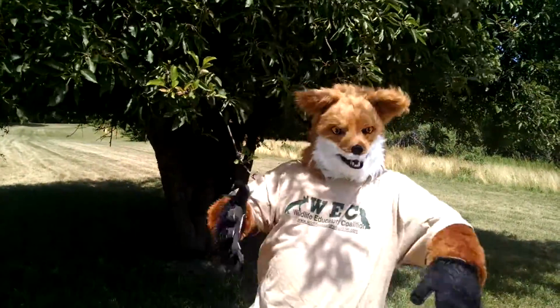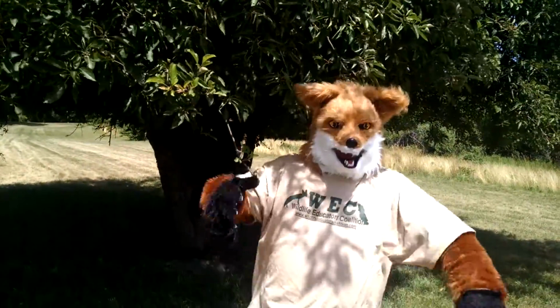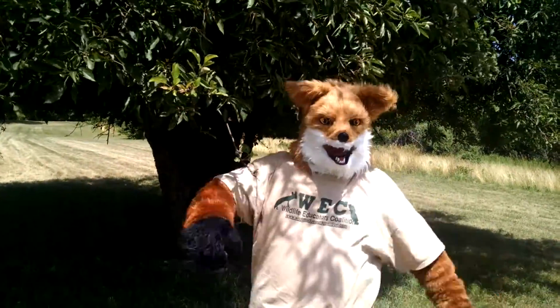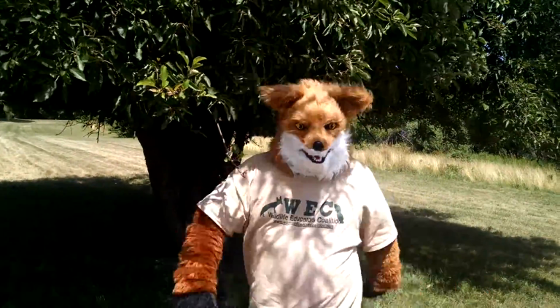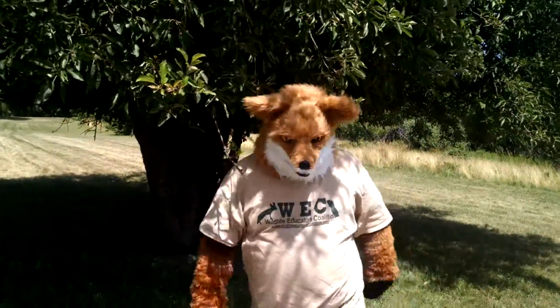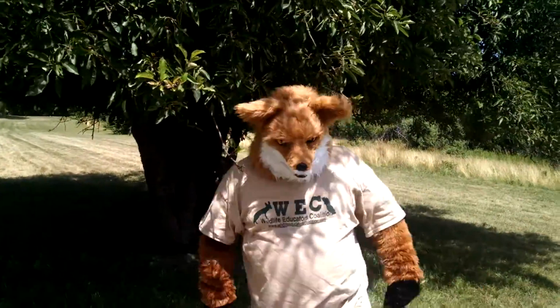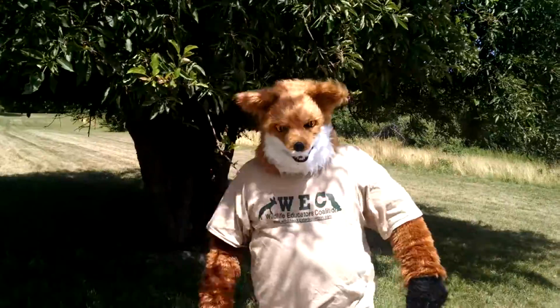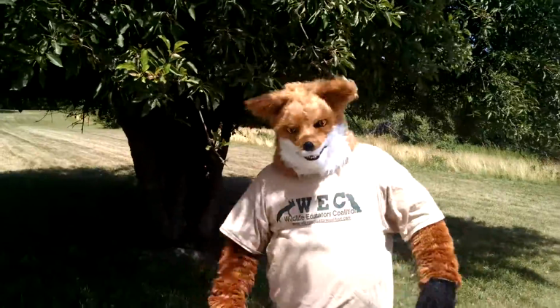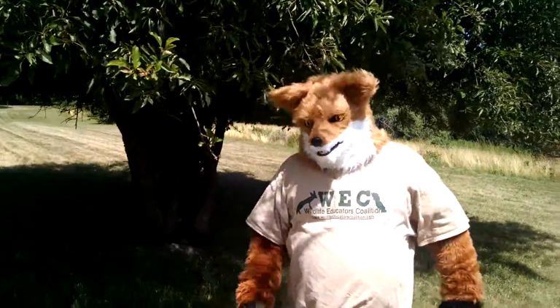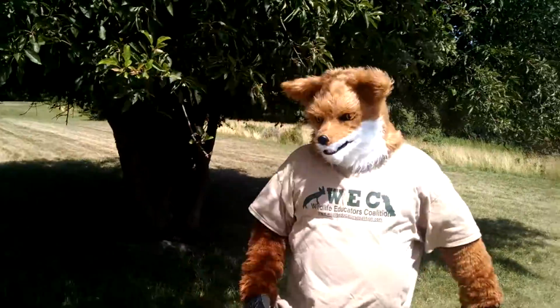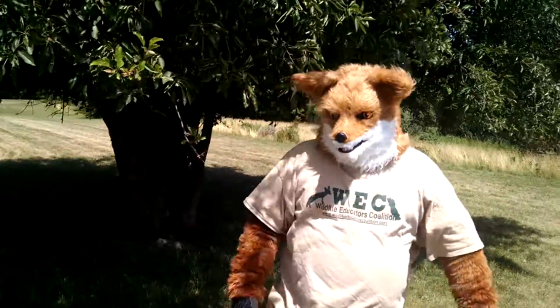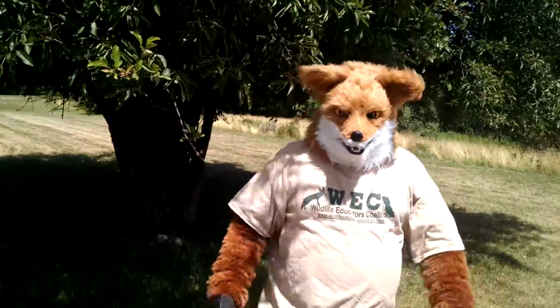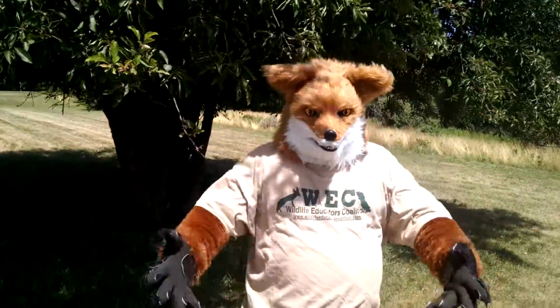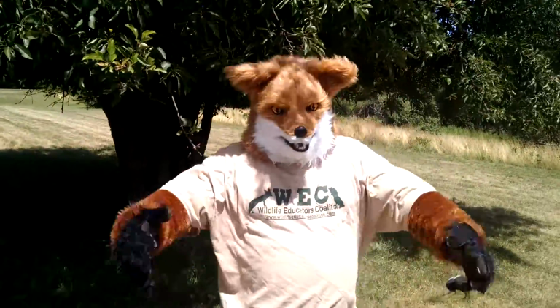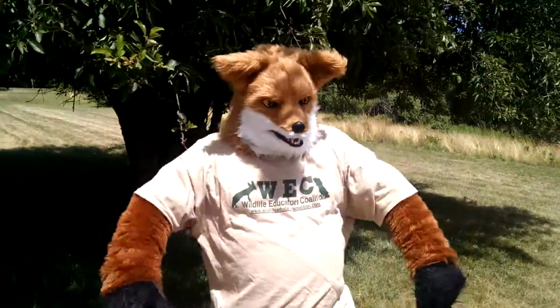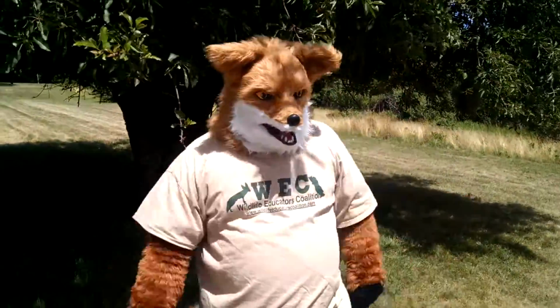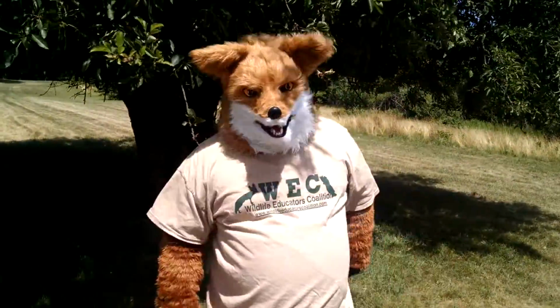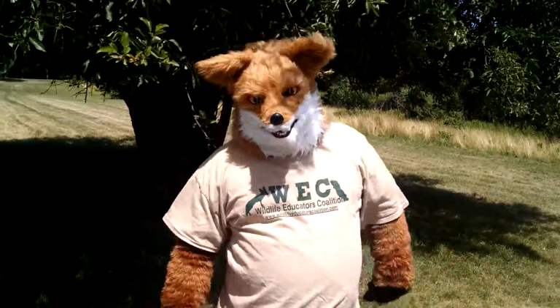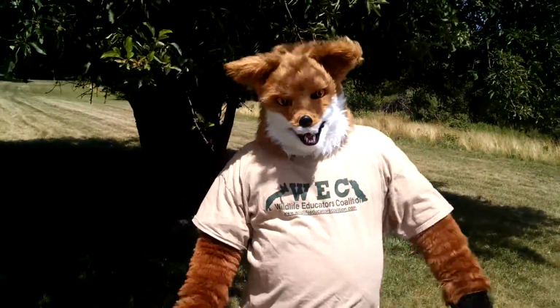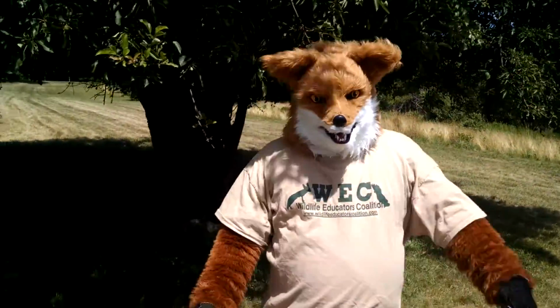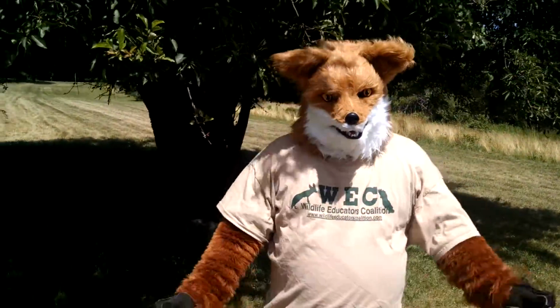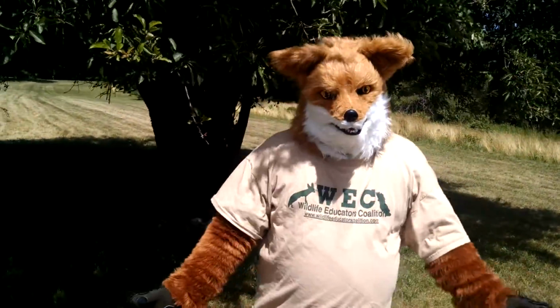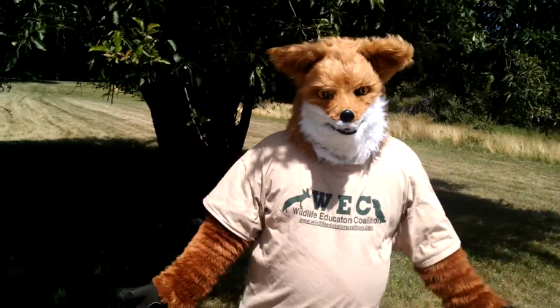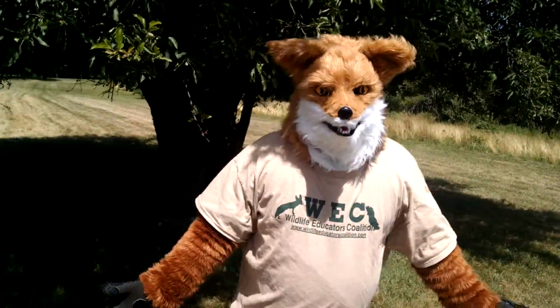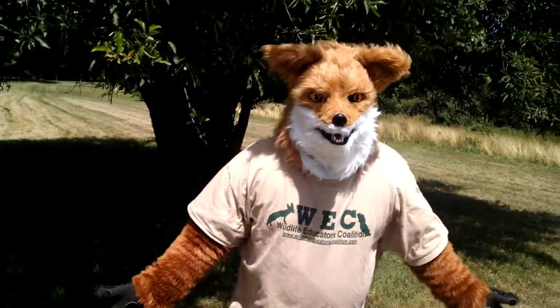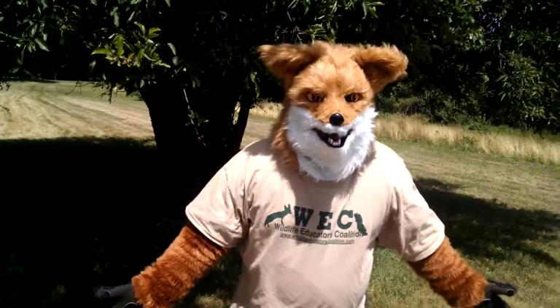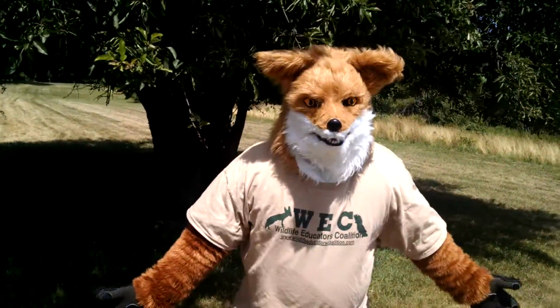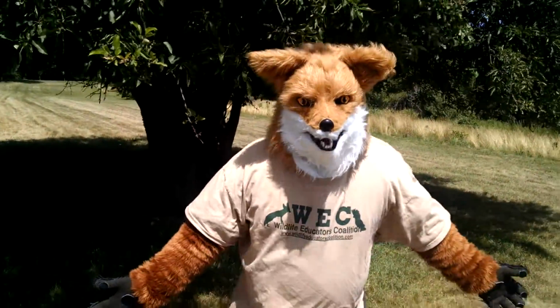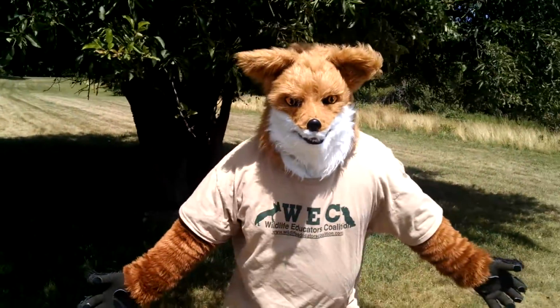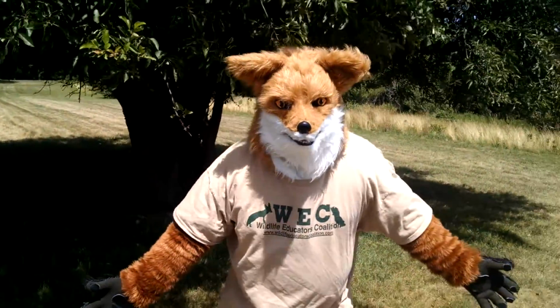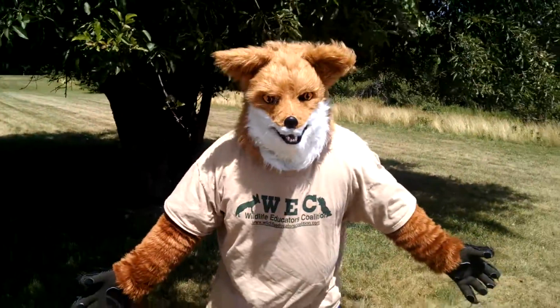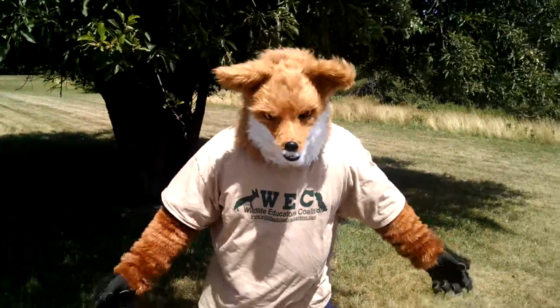Hey! Swift here, and welcome to Vulpinology Part 7!